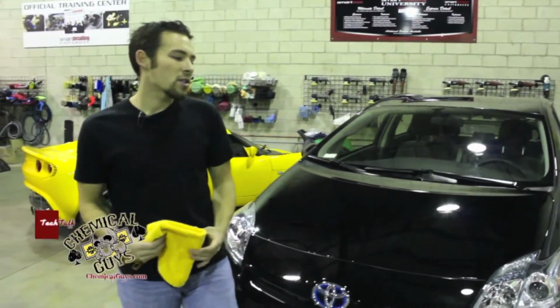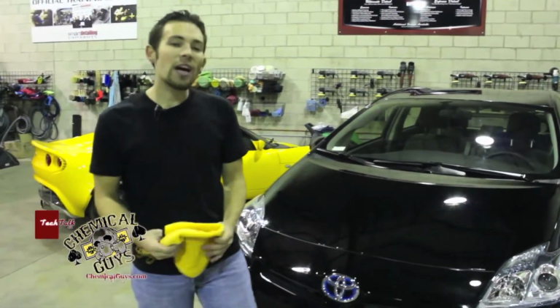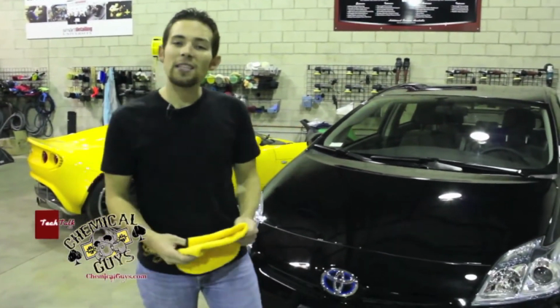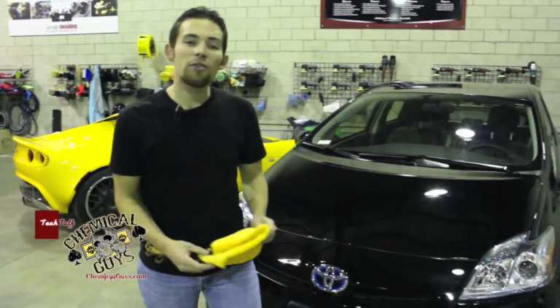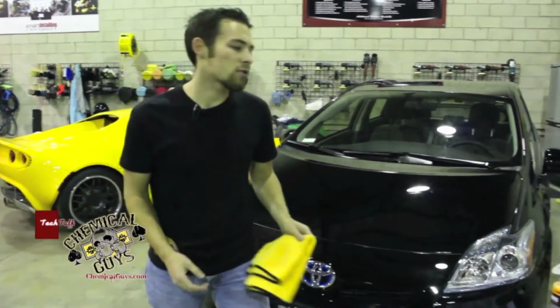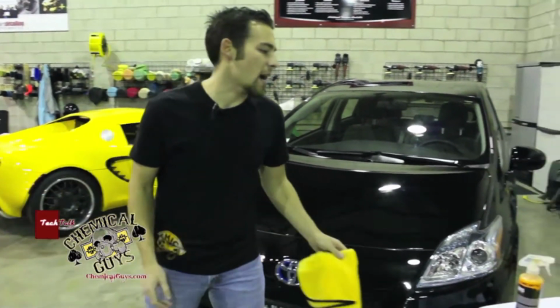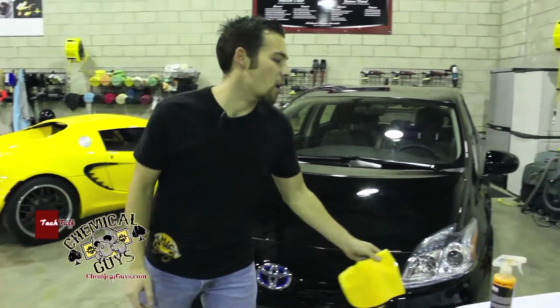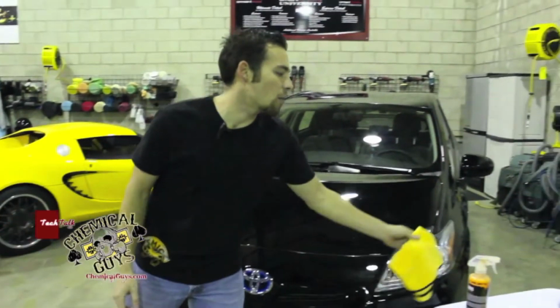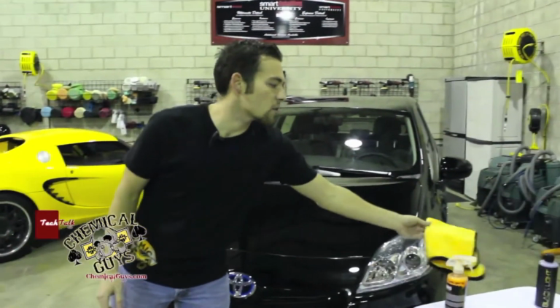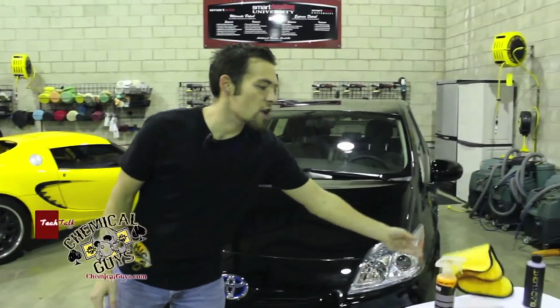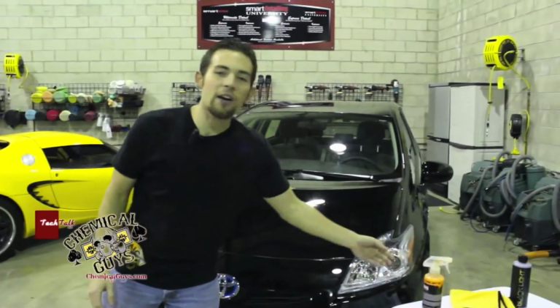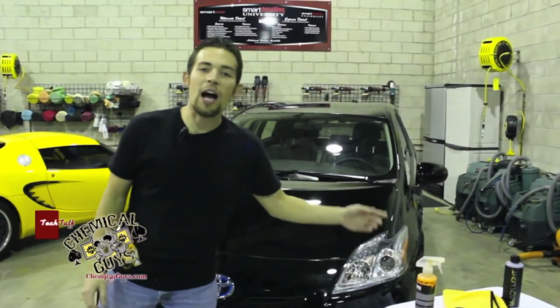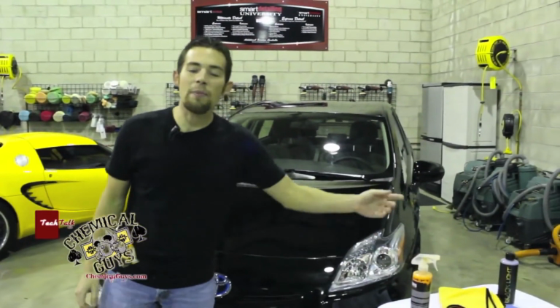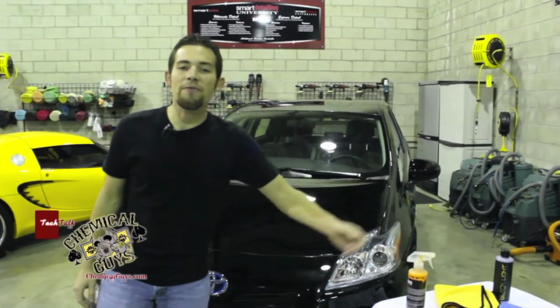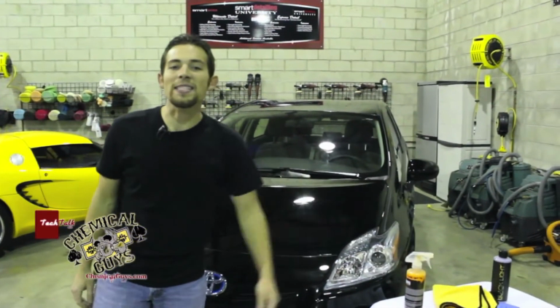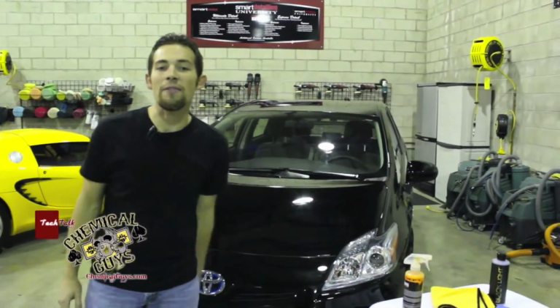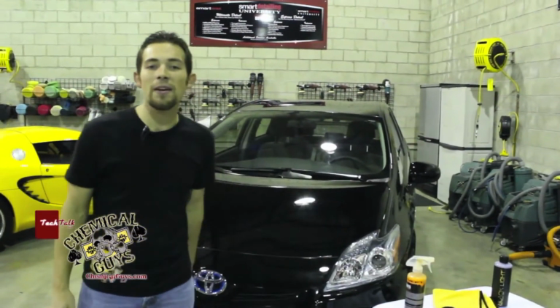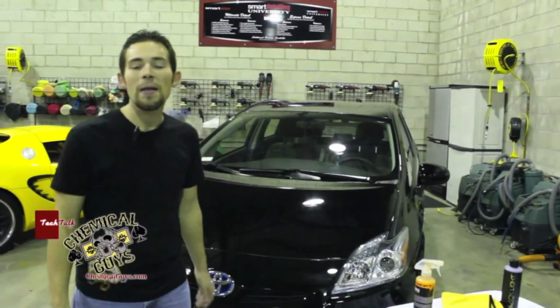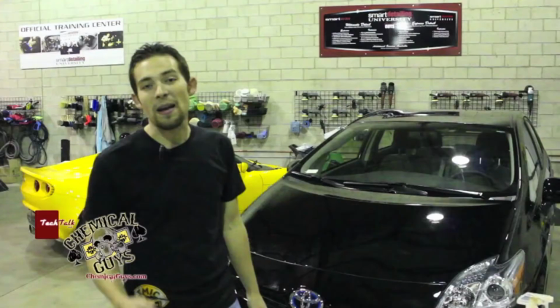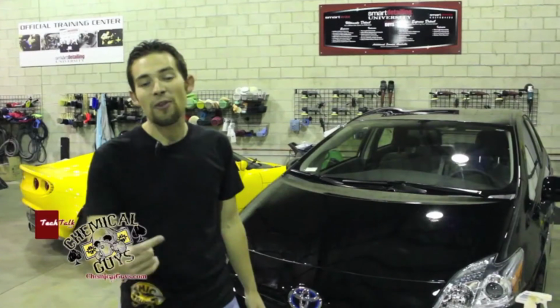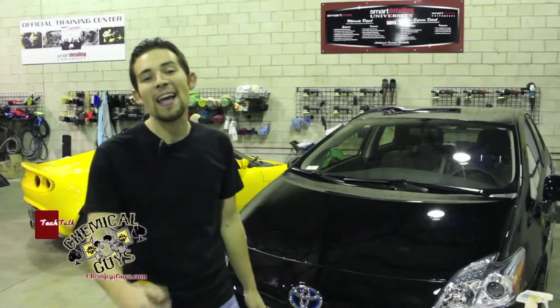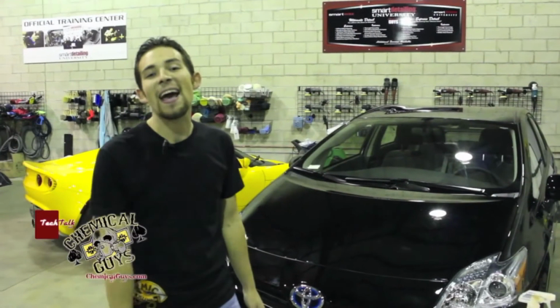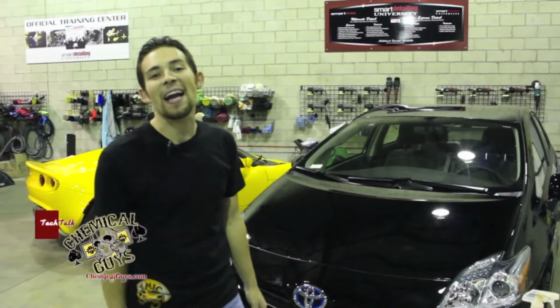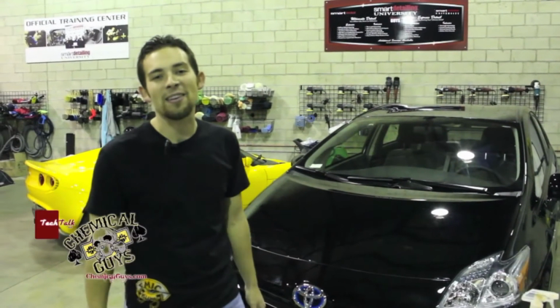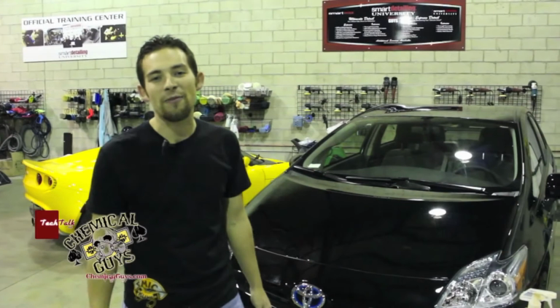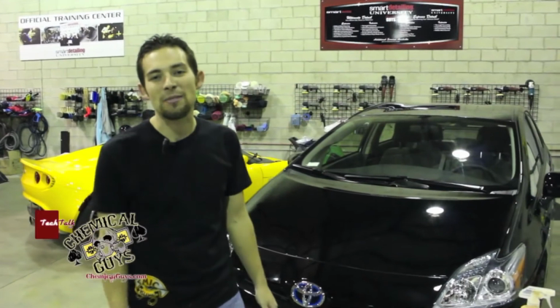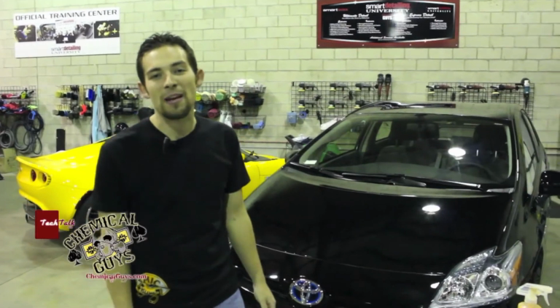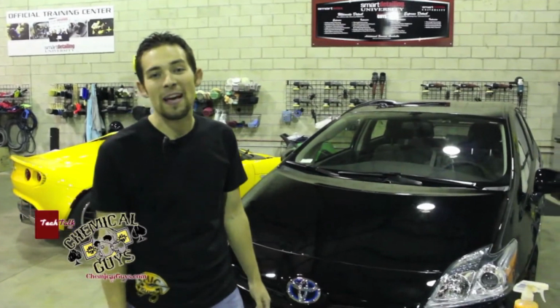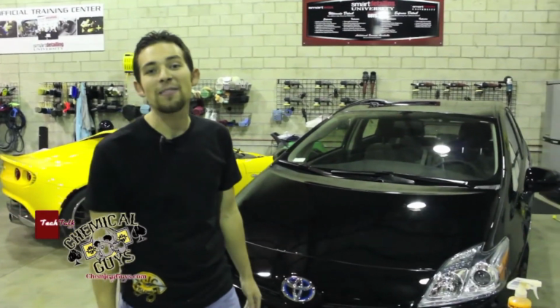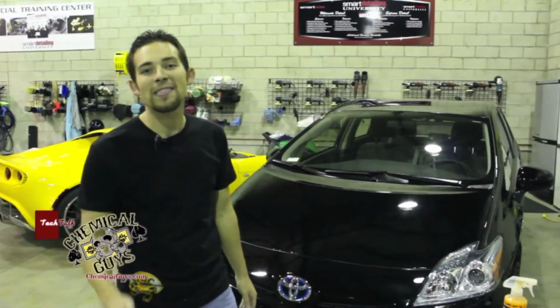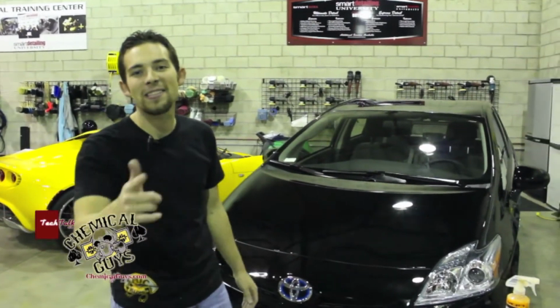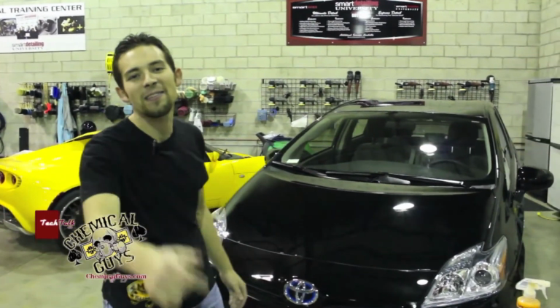You guys can do this right at home, so check out our Hybrid V7, and if you like, add us on our Facebook account. See you soon.